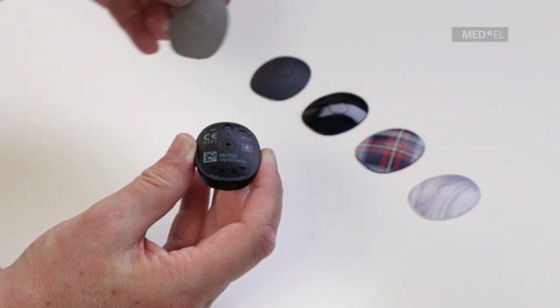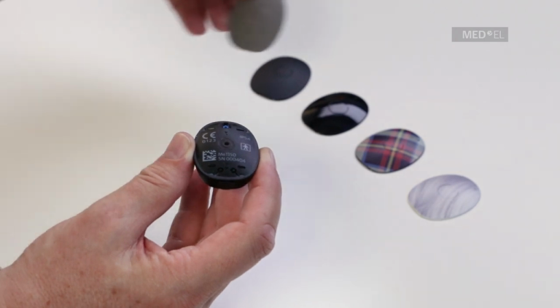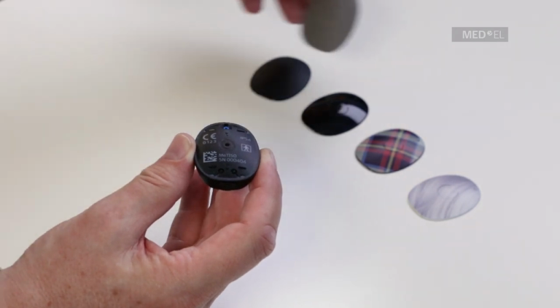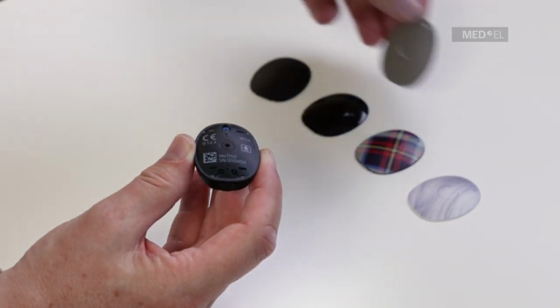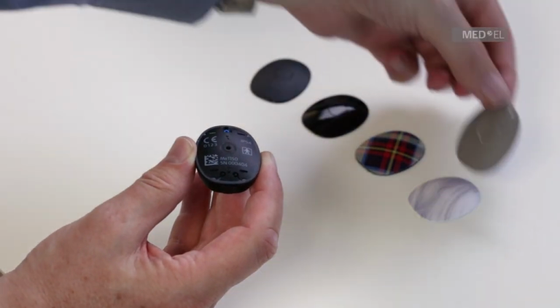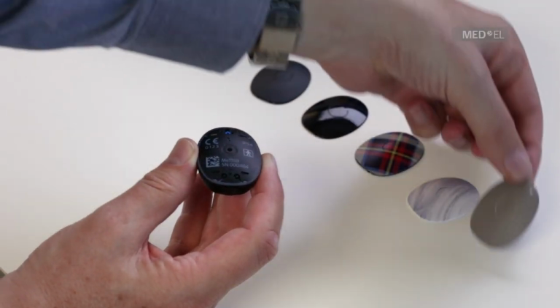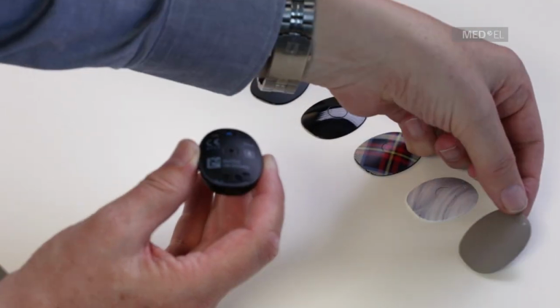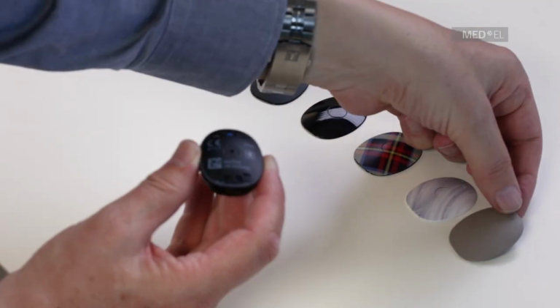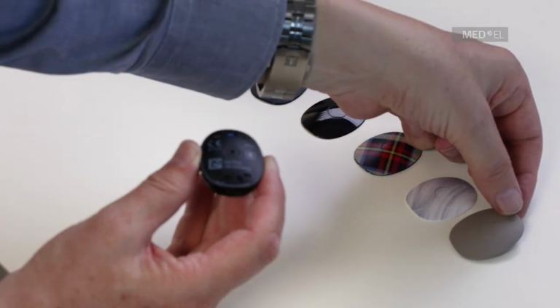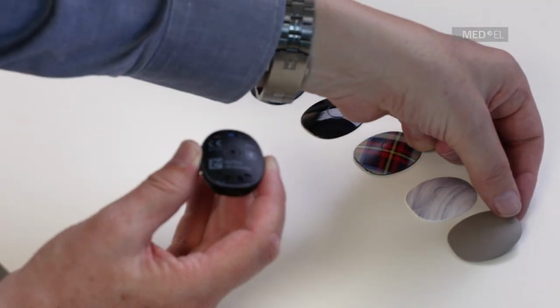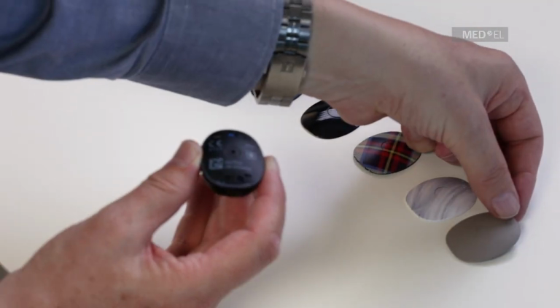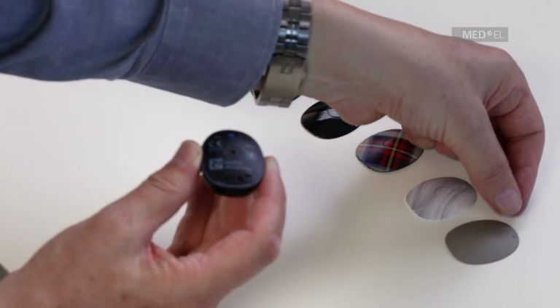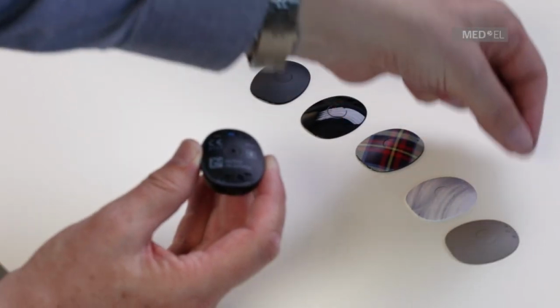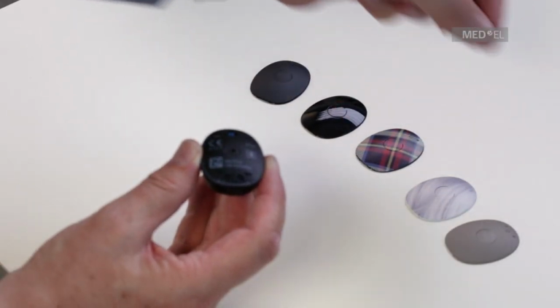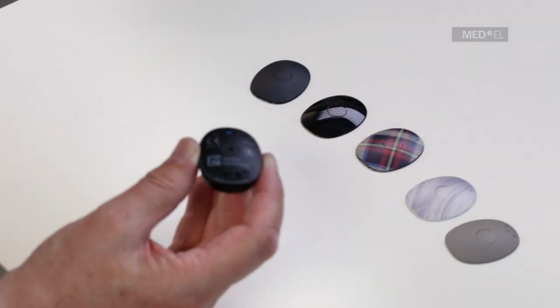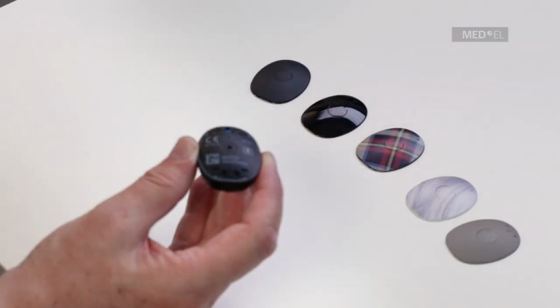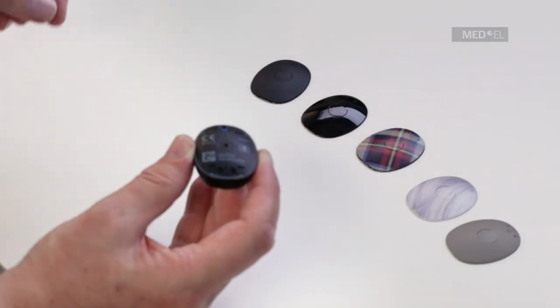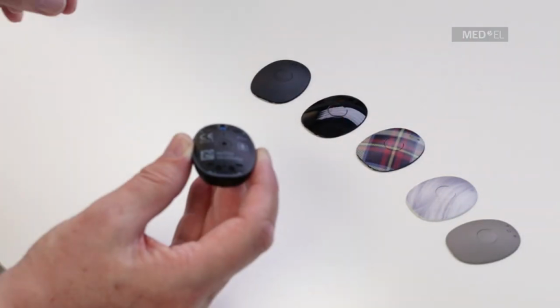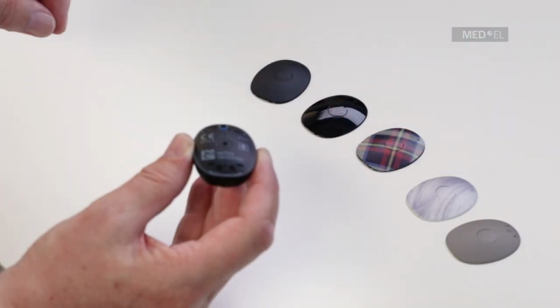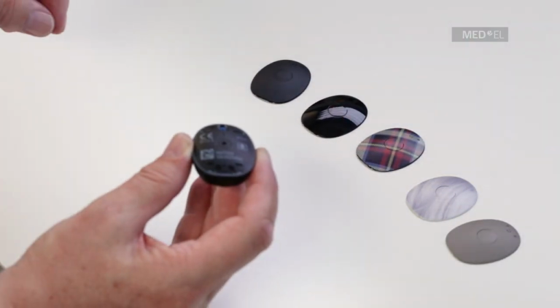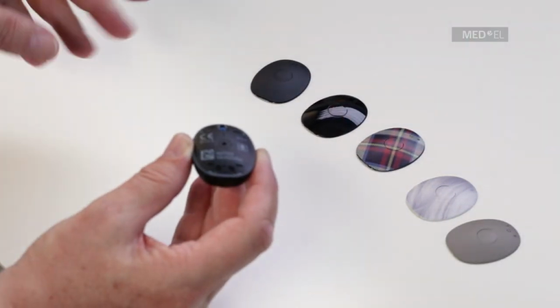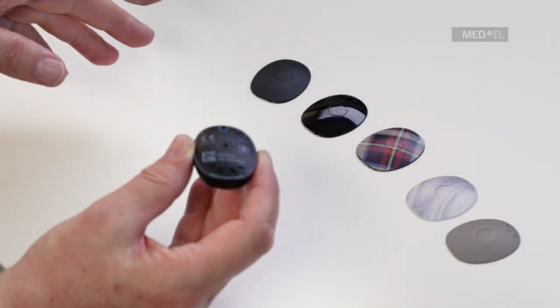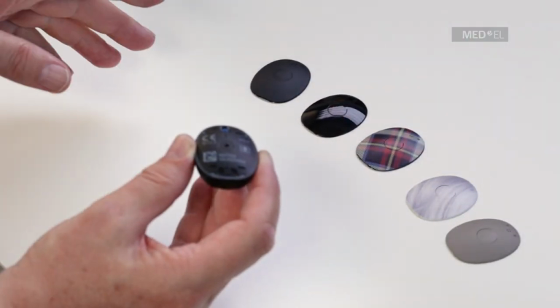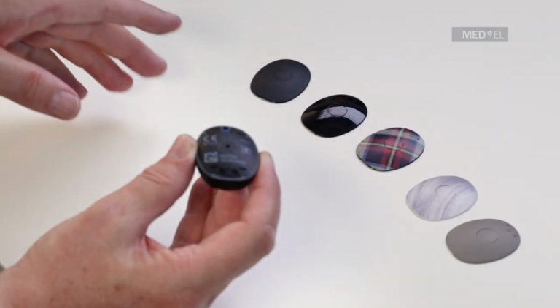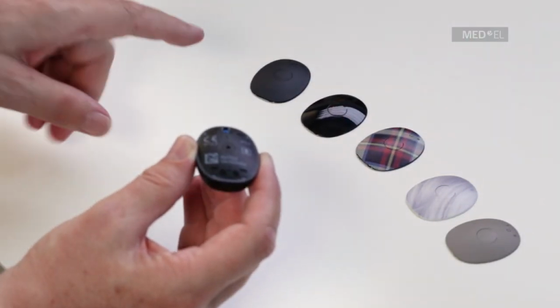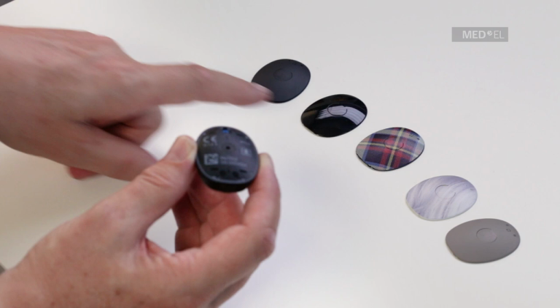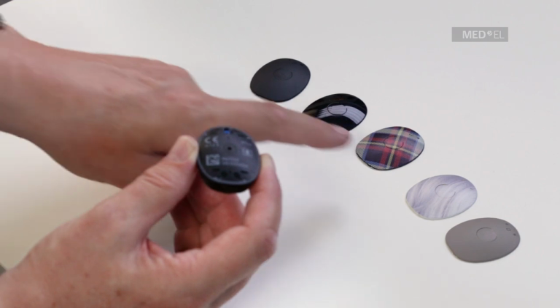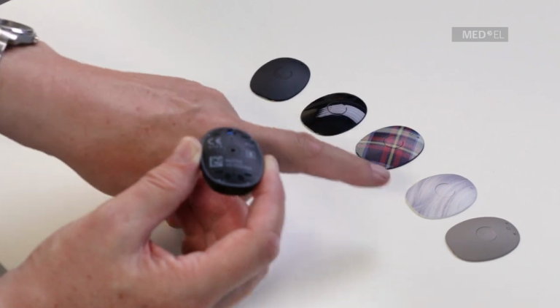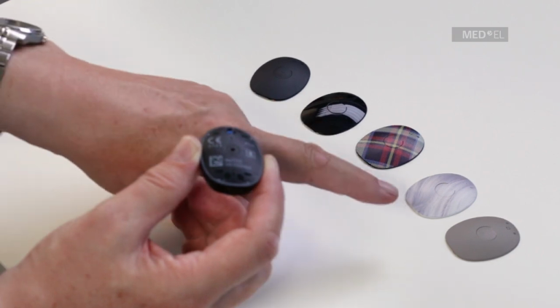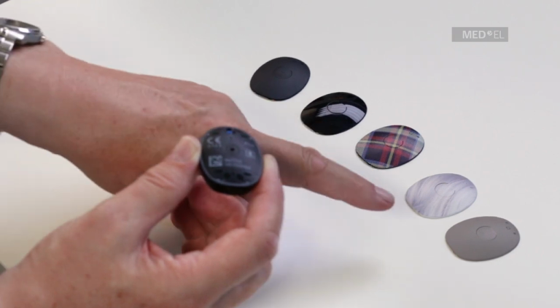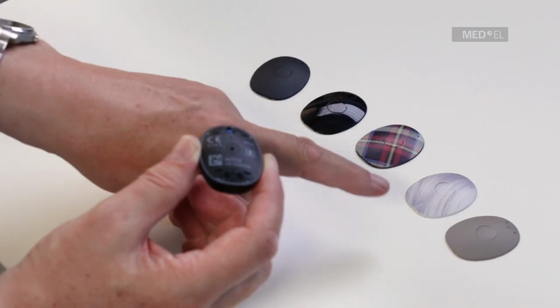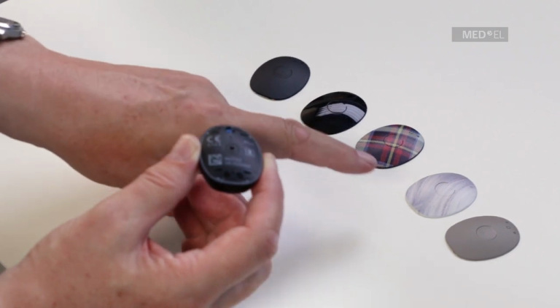Check out the whole range of design covers at medel.com/RONDO2.